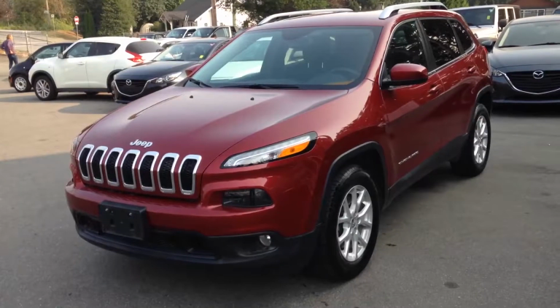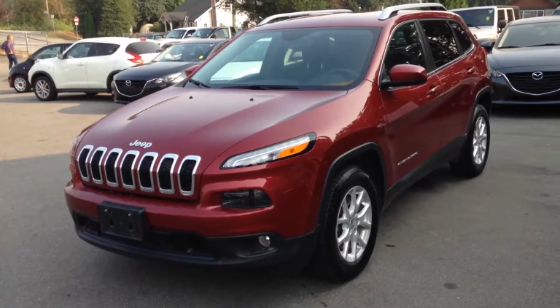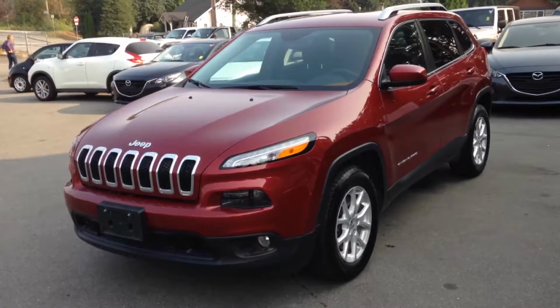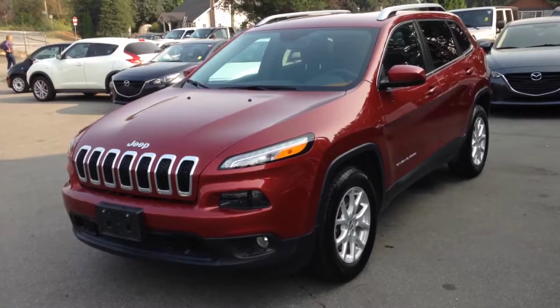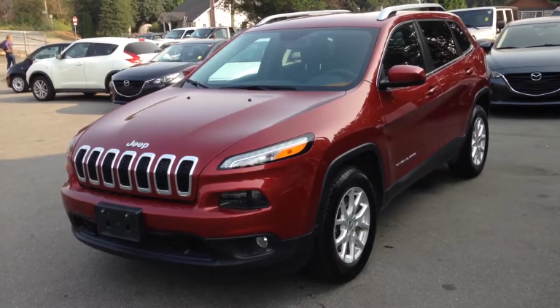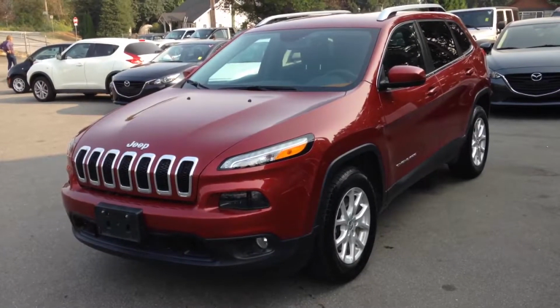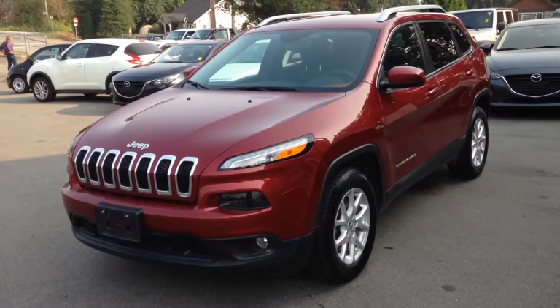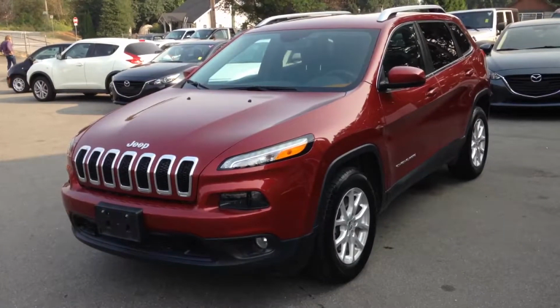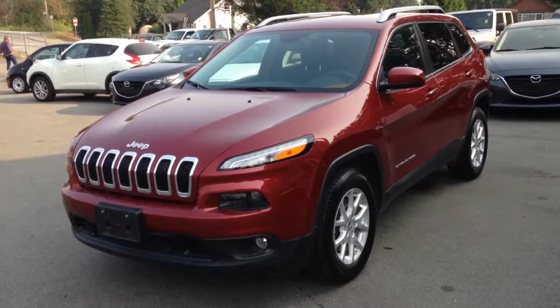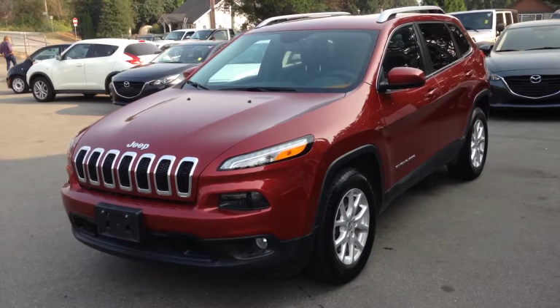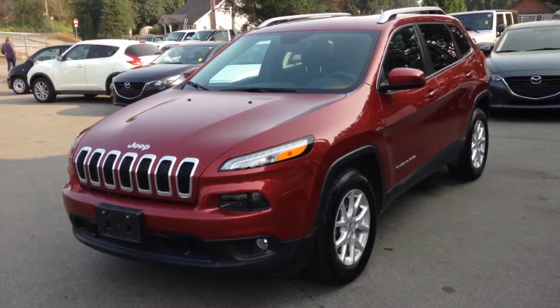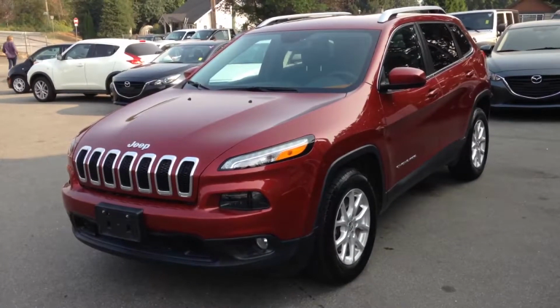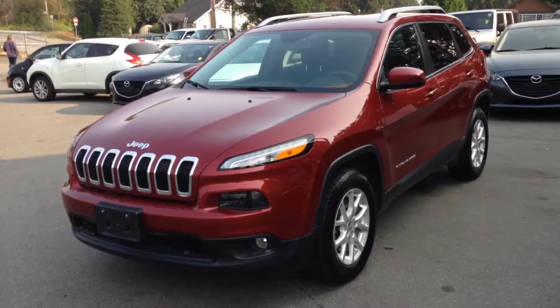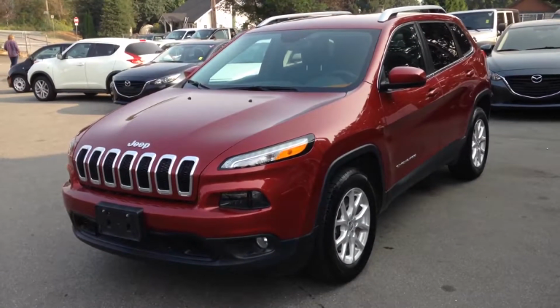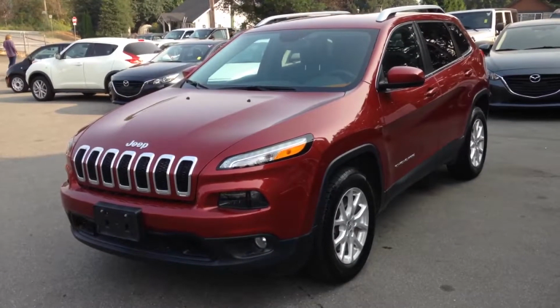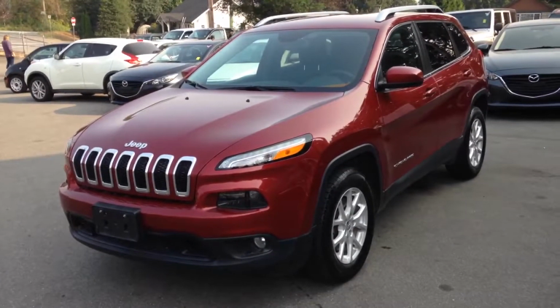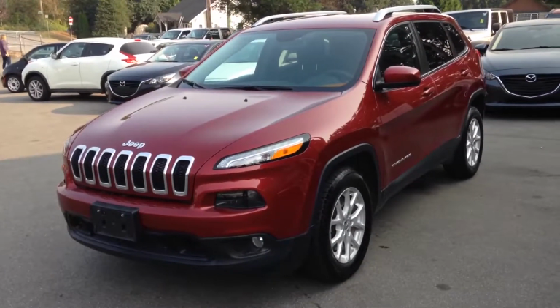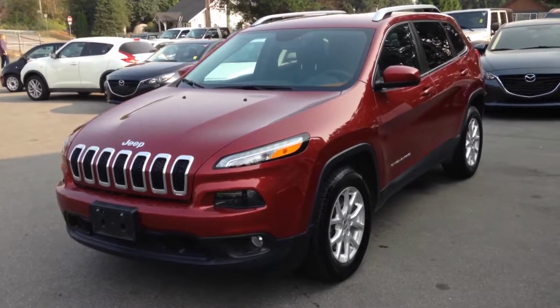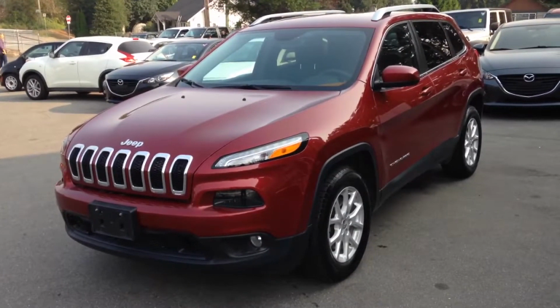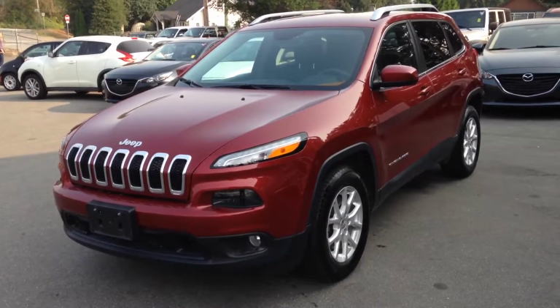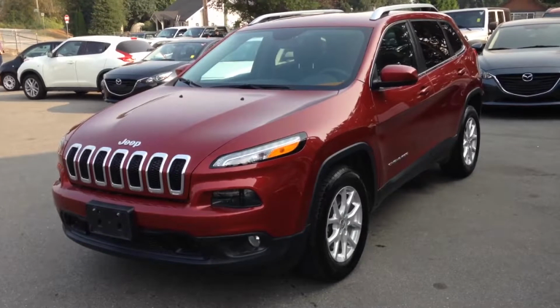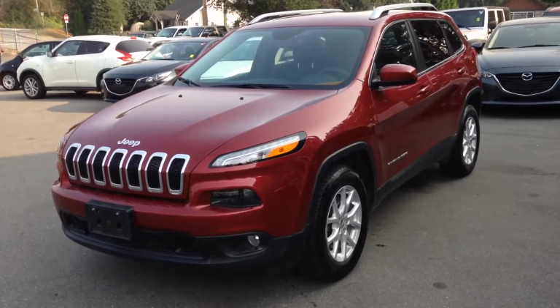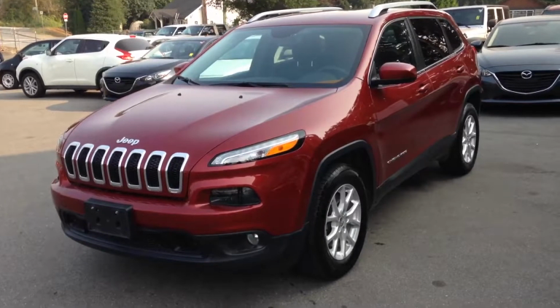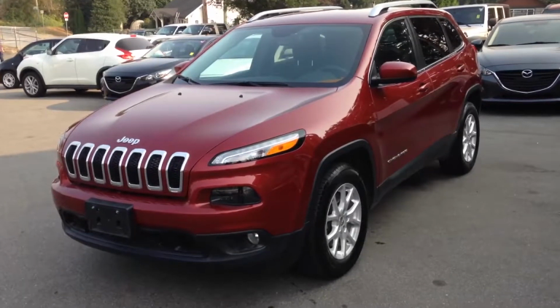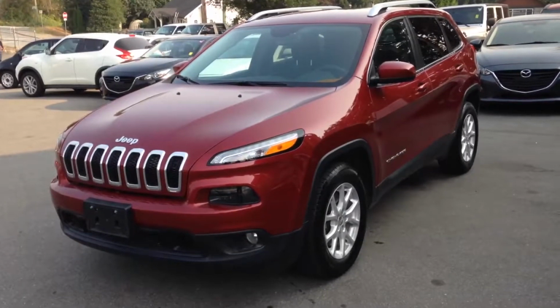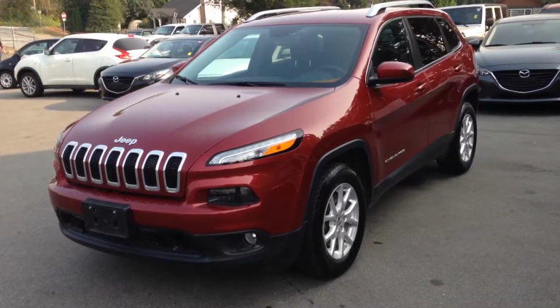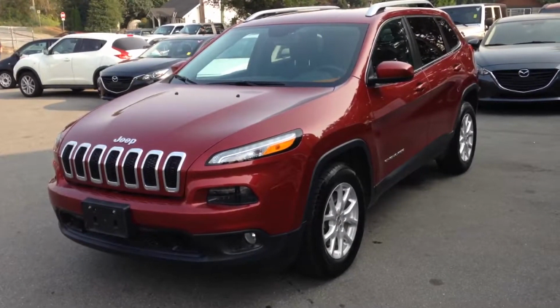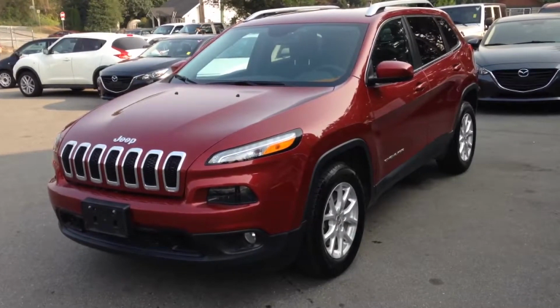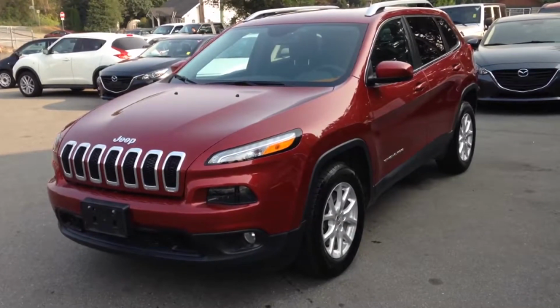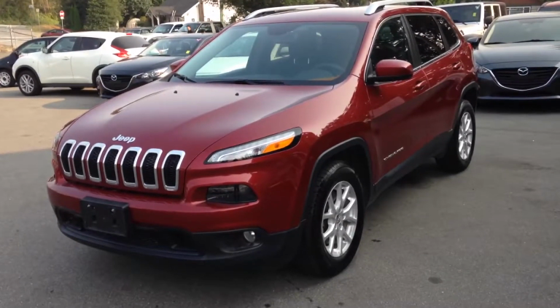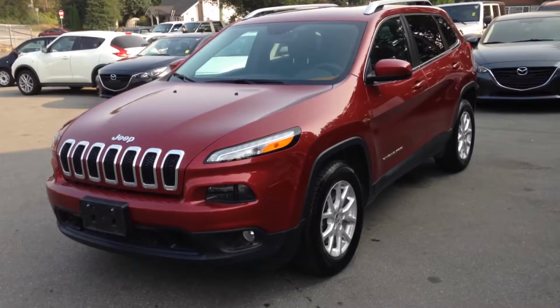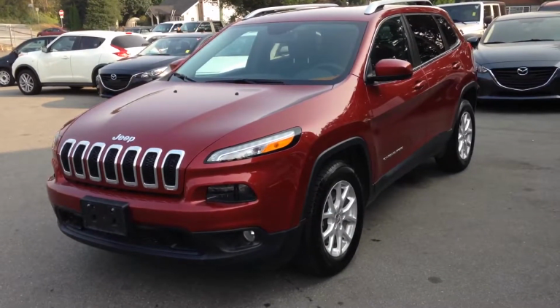Hi Lisa, Rich from Drive4Motors. Here's a short video on the 2015 Cherokee North Edition 4x4.